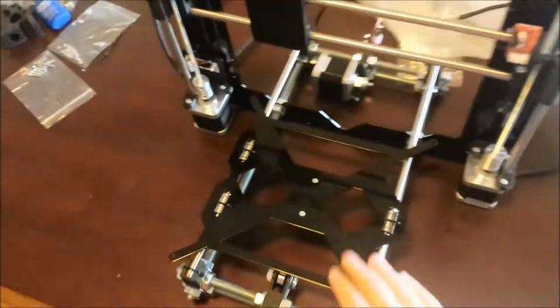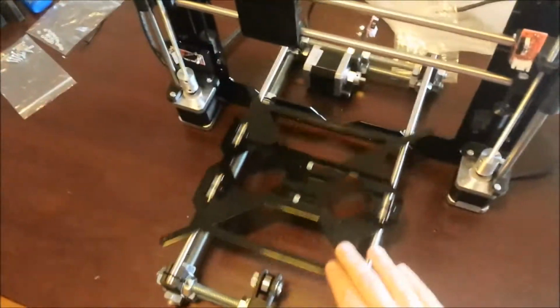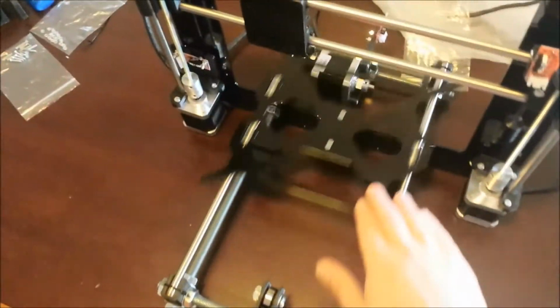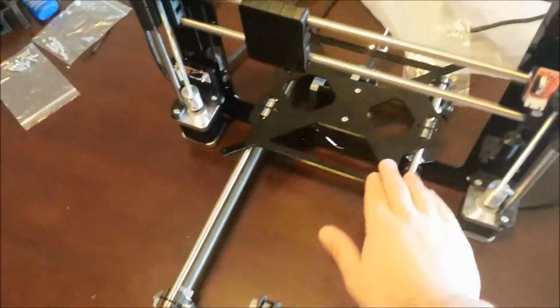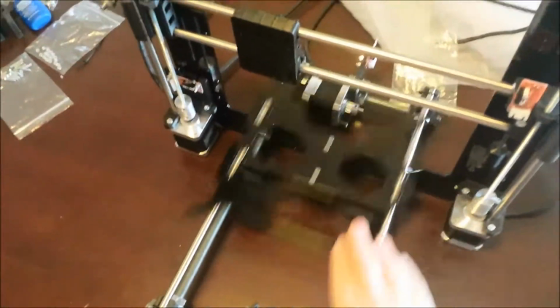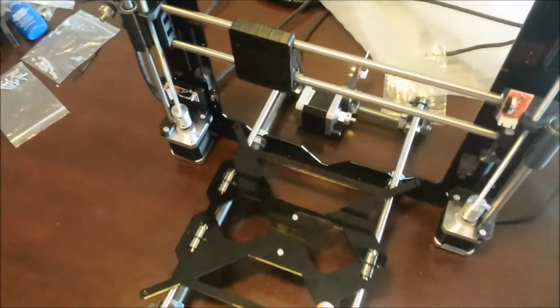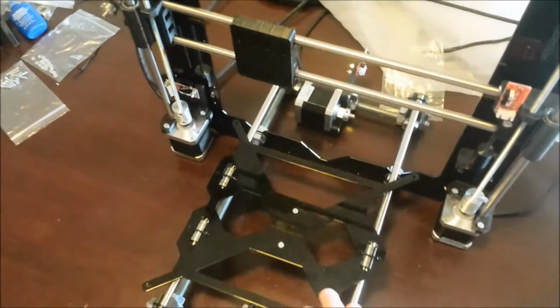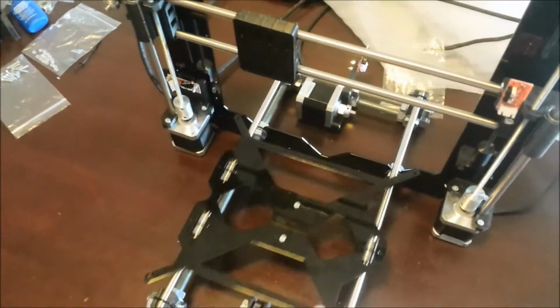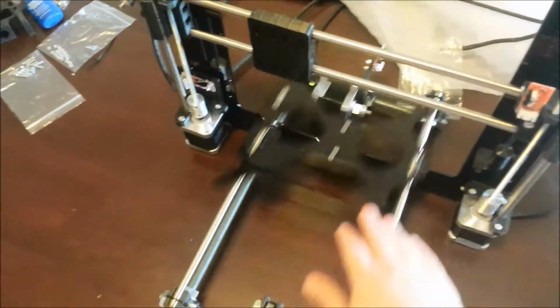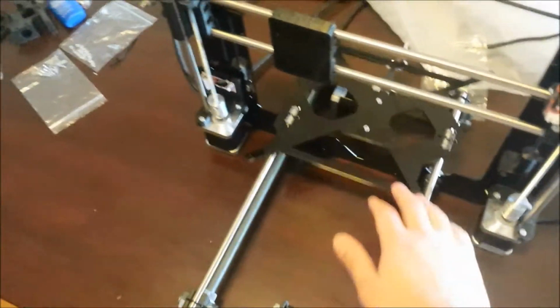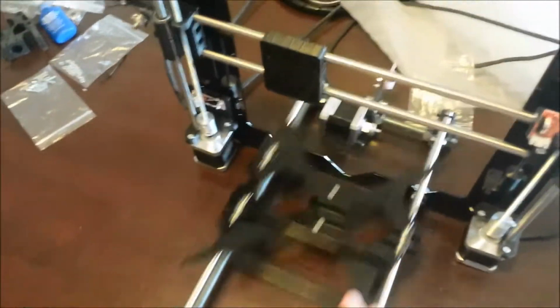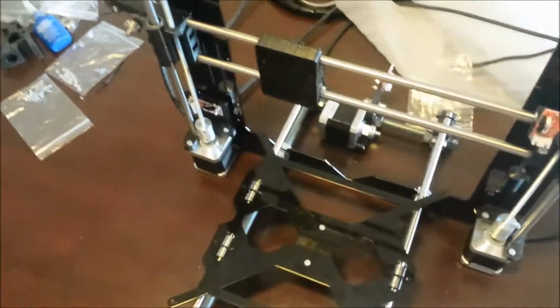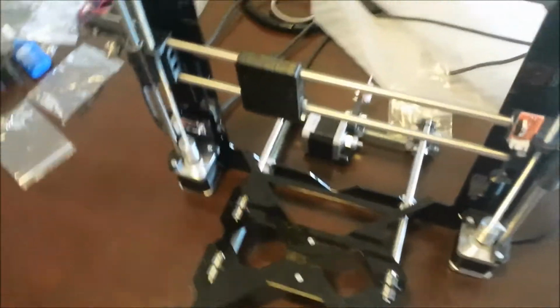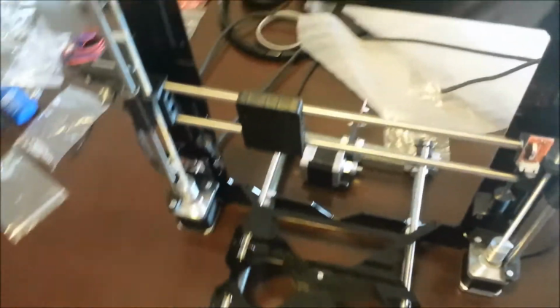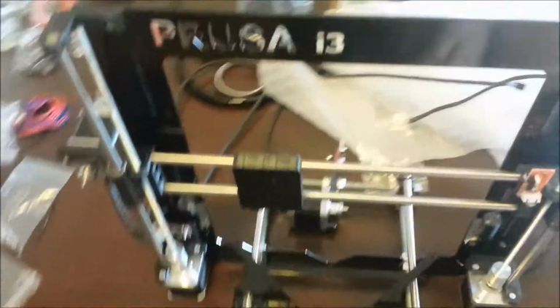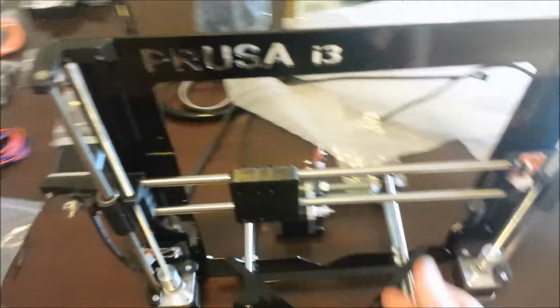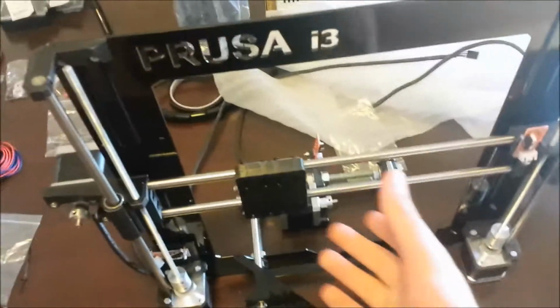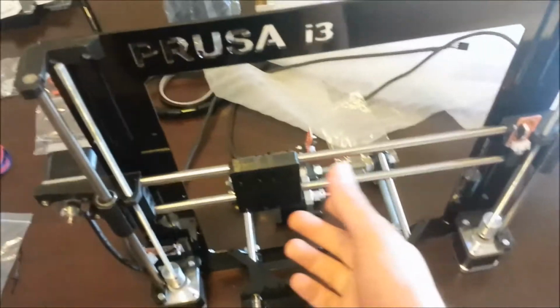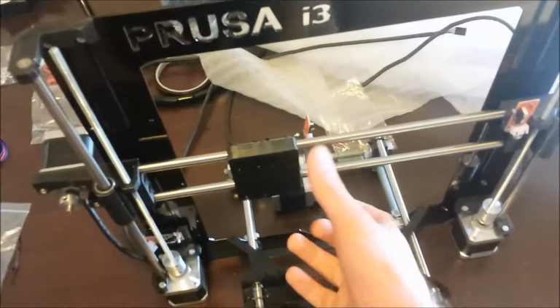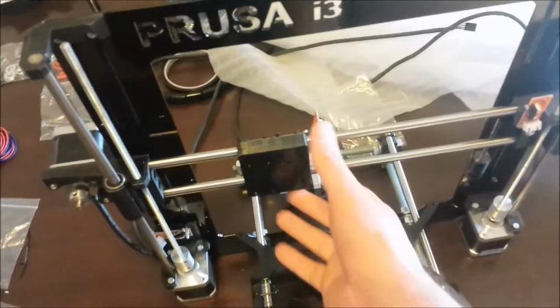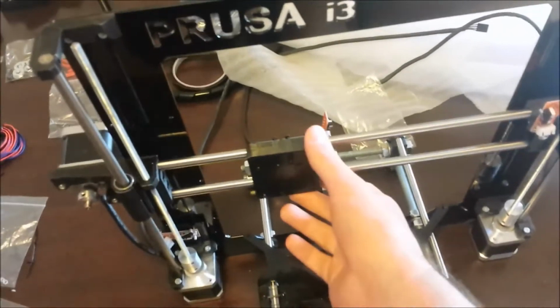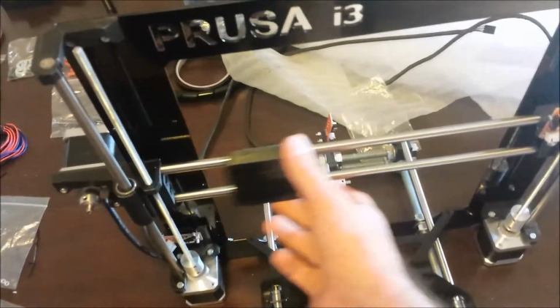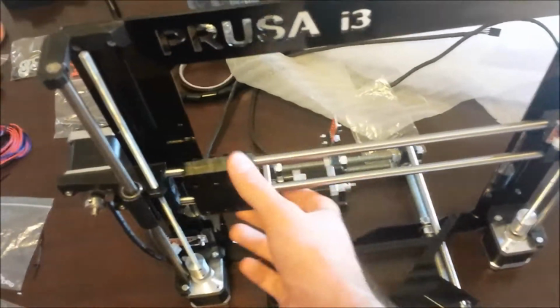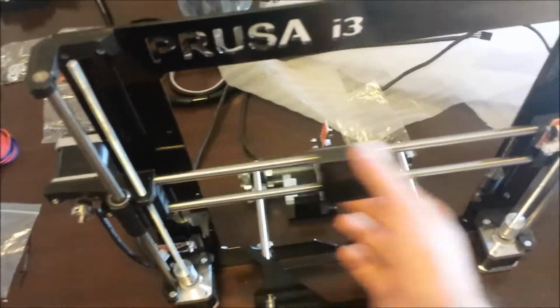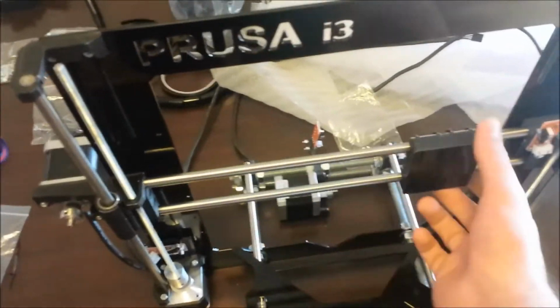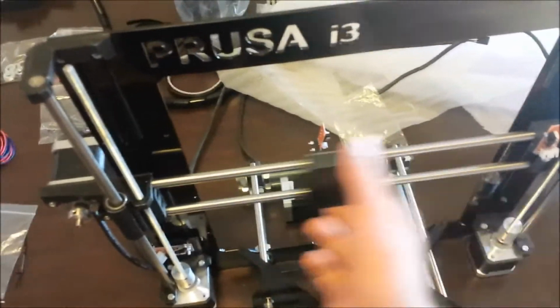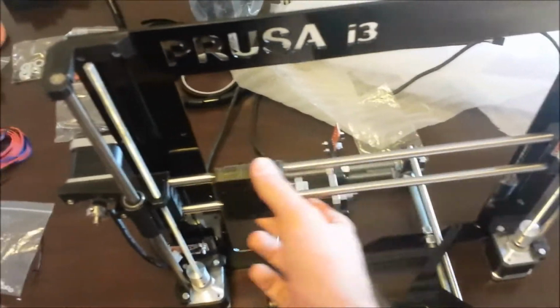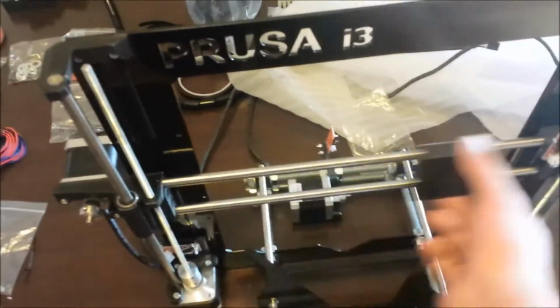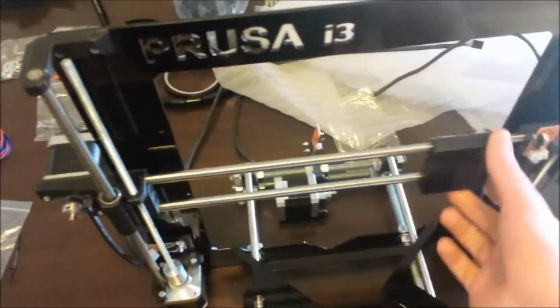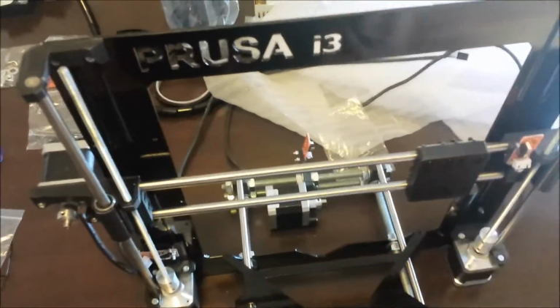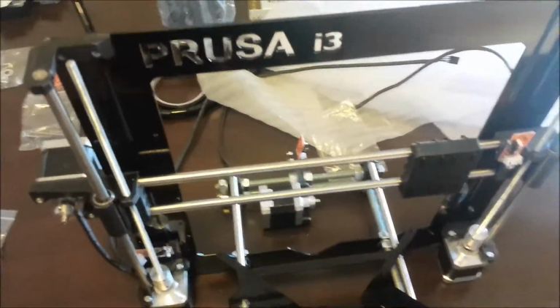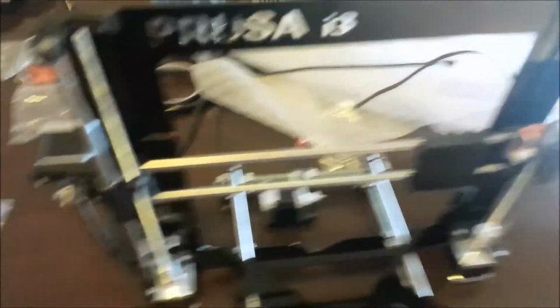The Y carriage down here is moving very freely on those rails, same as with the X axis moving quite freely.